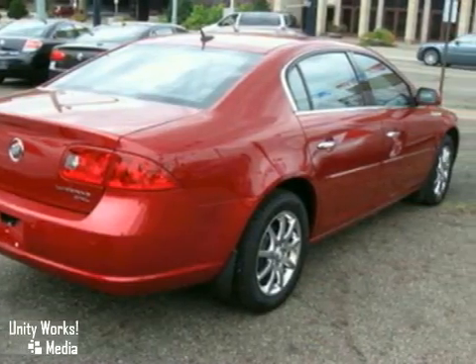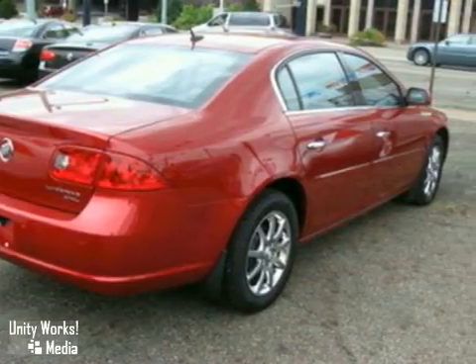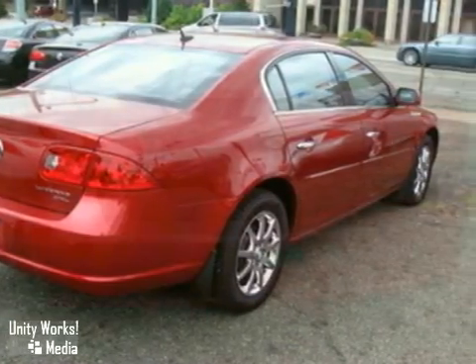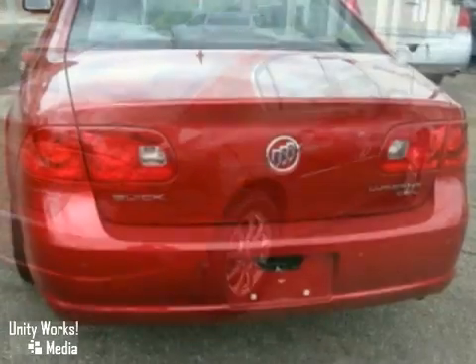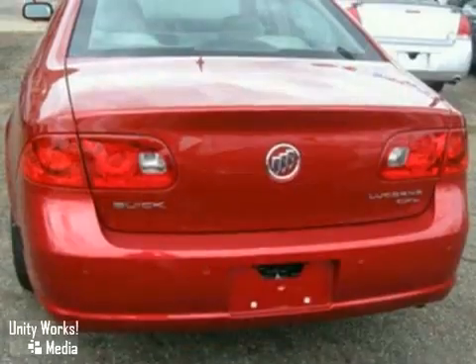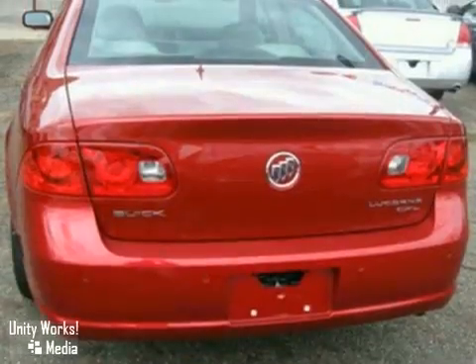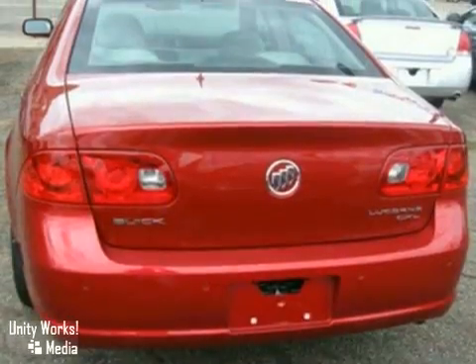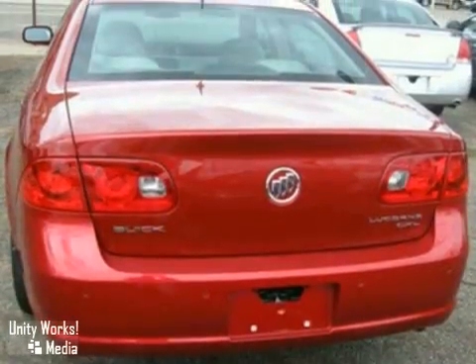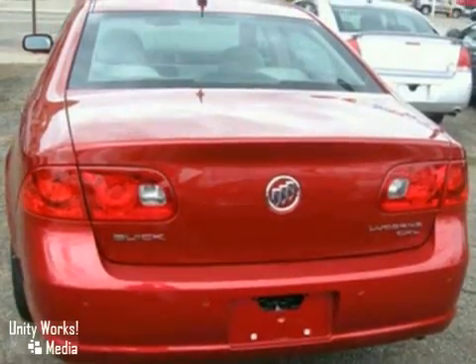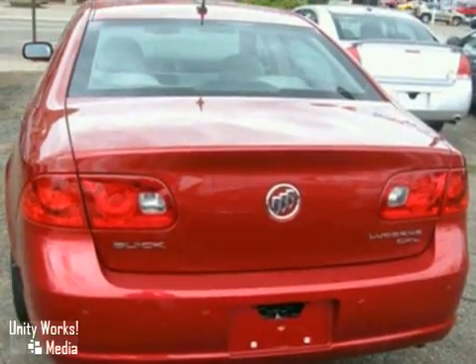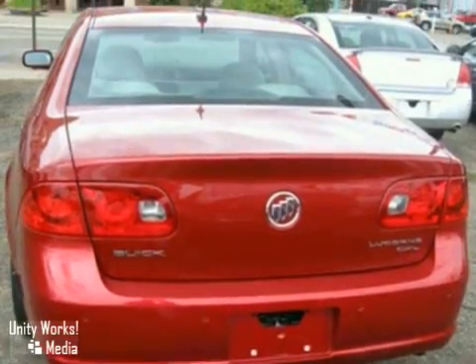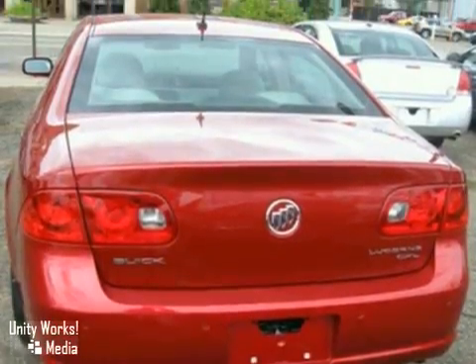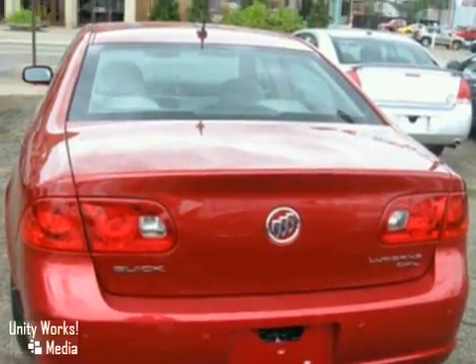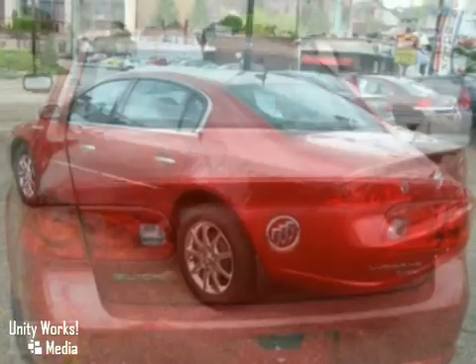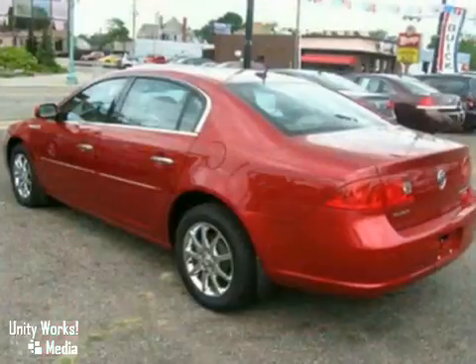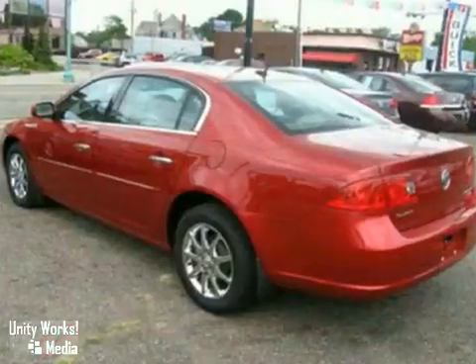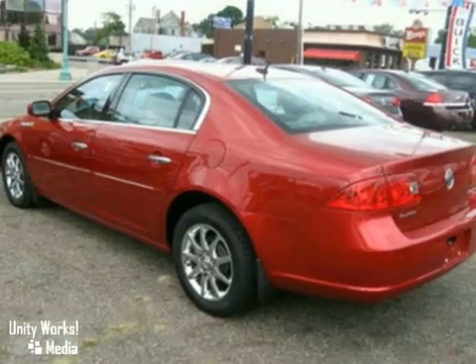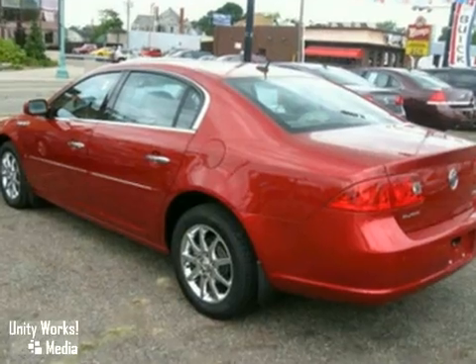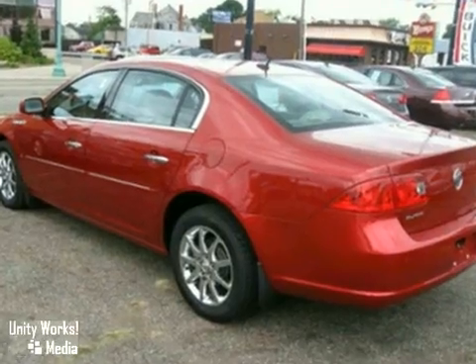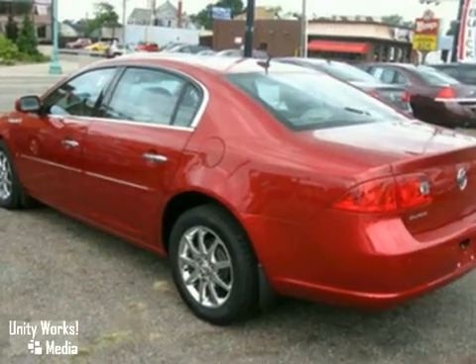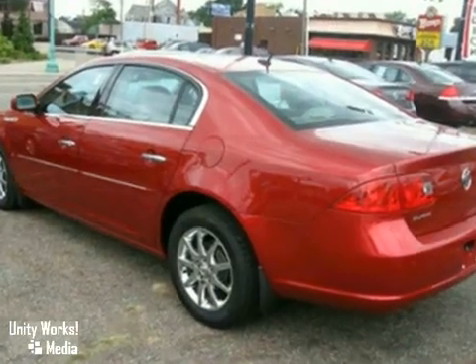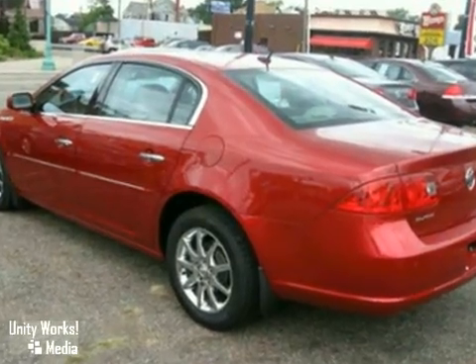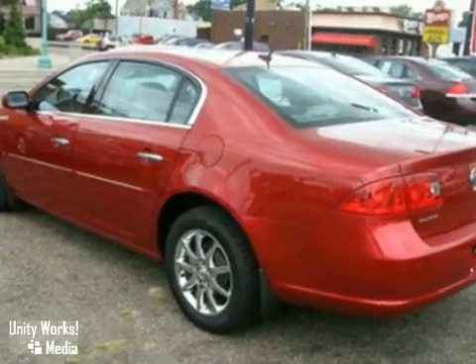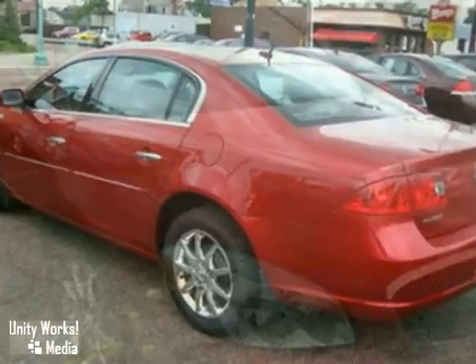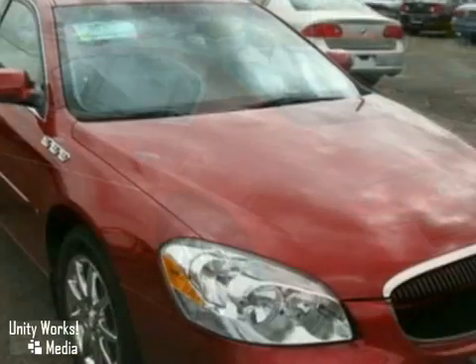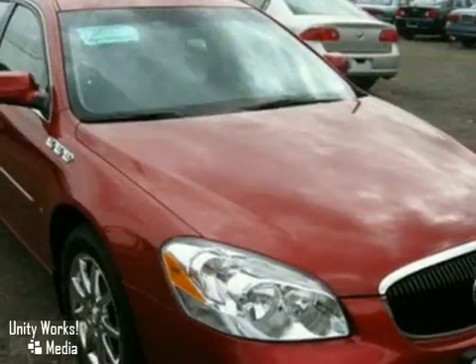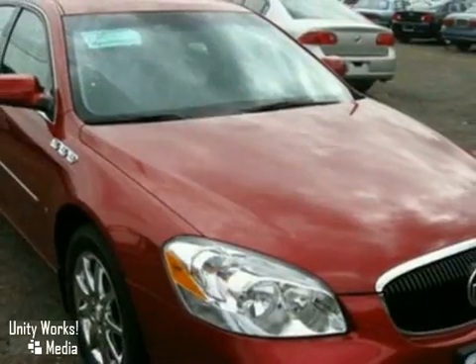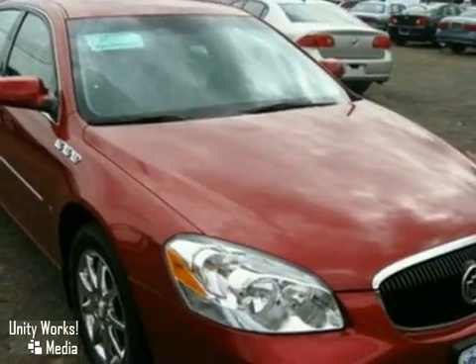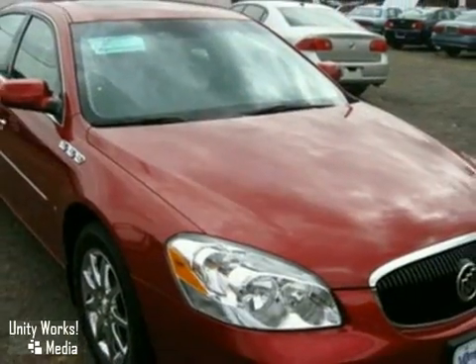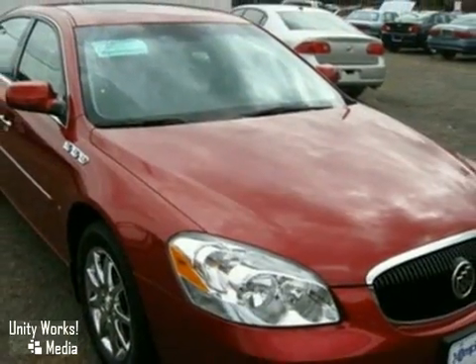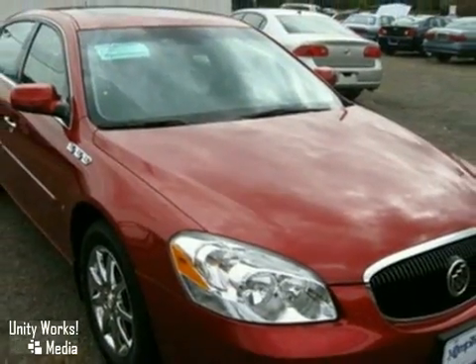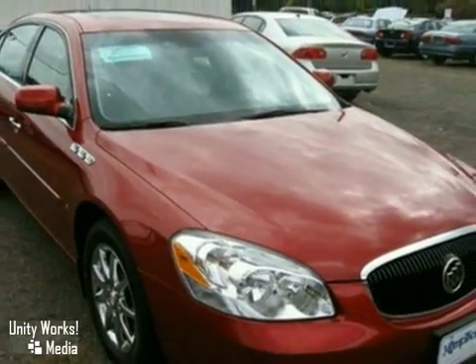The anti-theft system and multiple airbags make this vehicle hard to pass up. Come in and take a look for yourself.